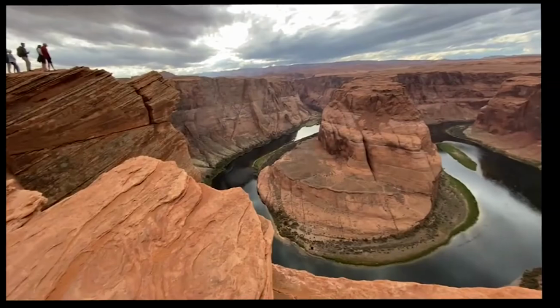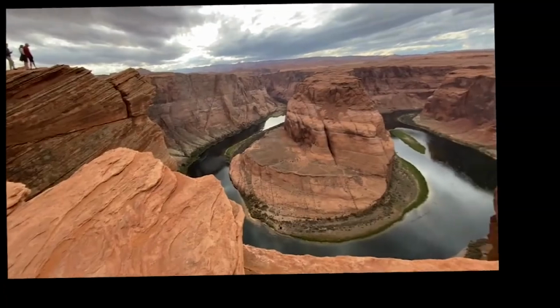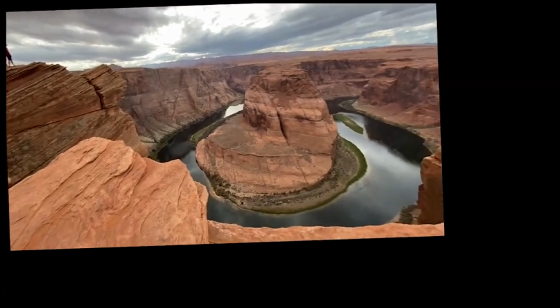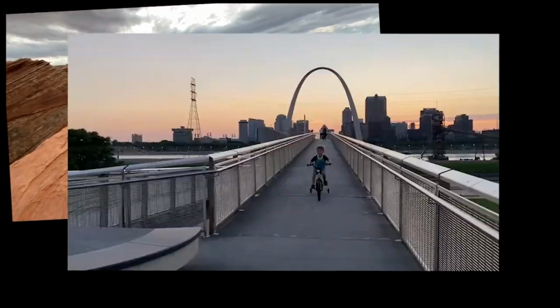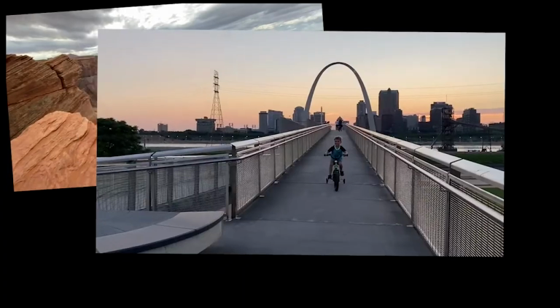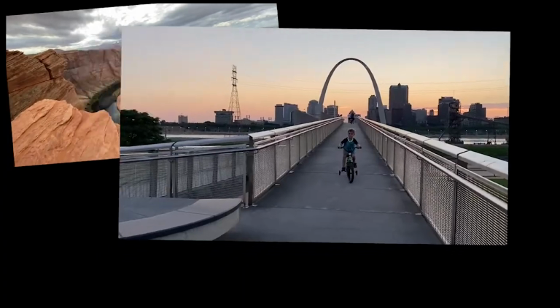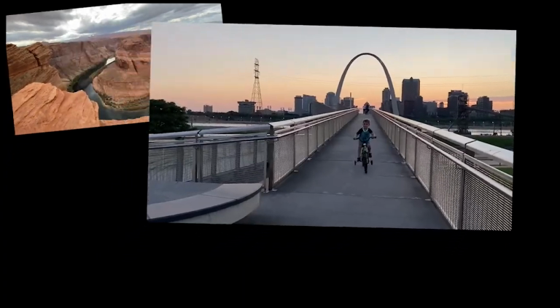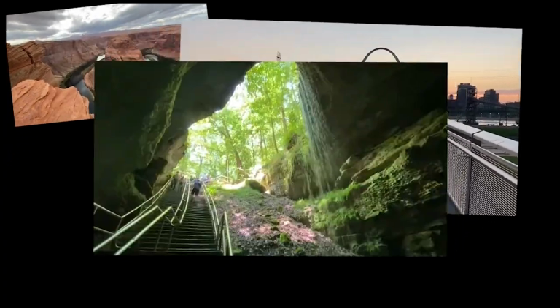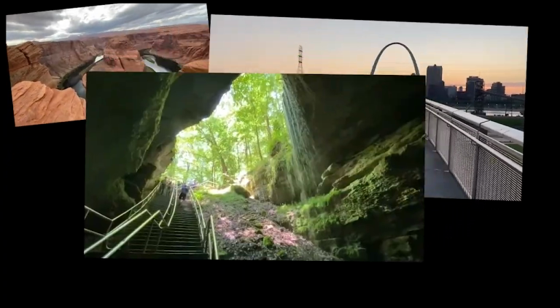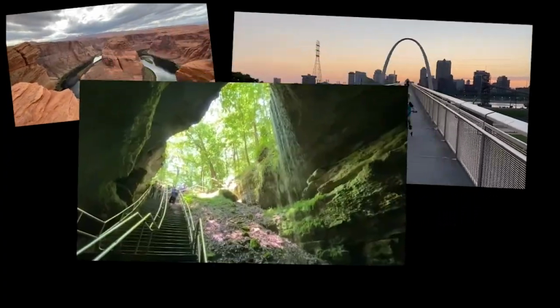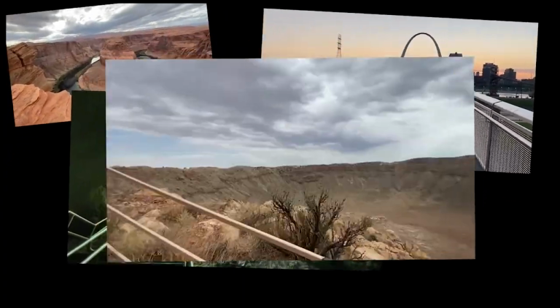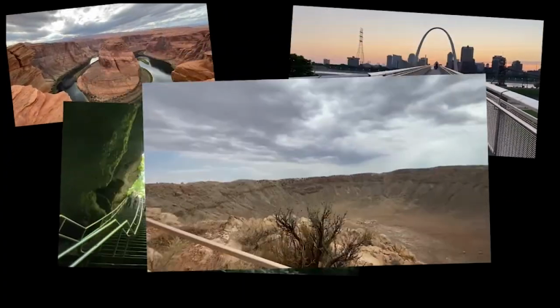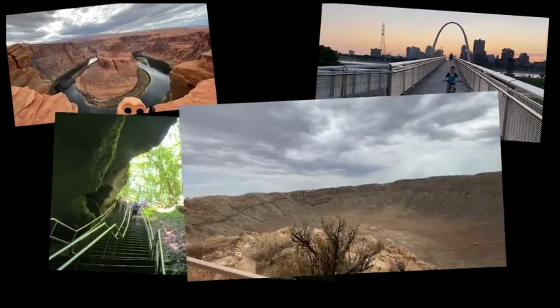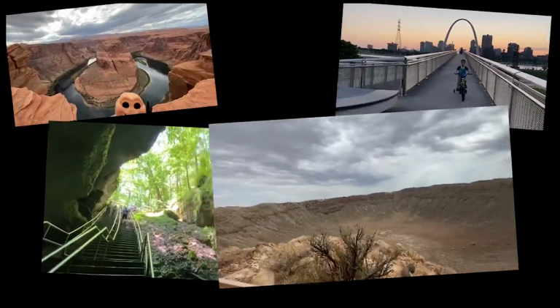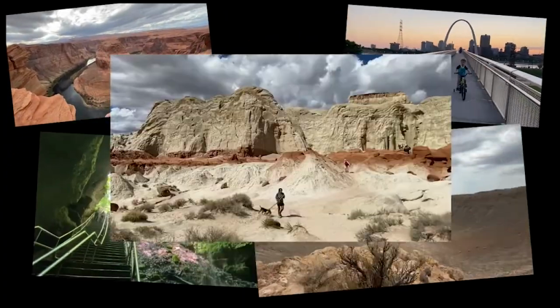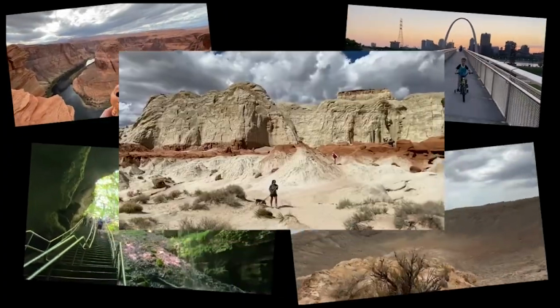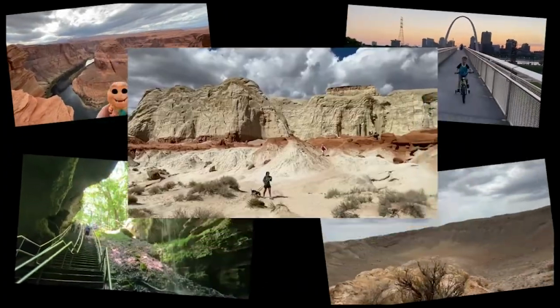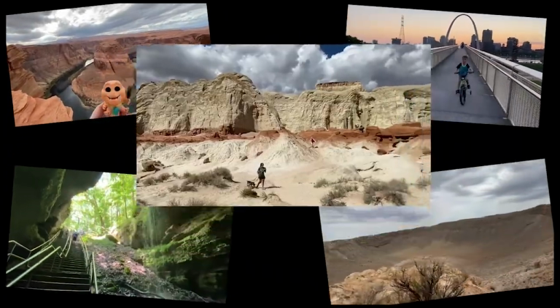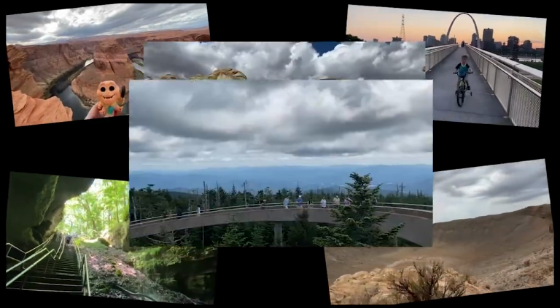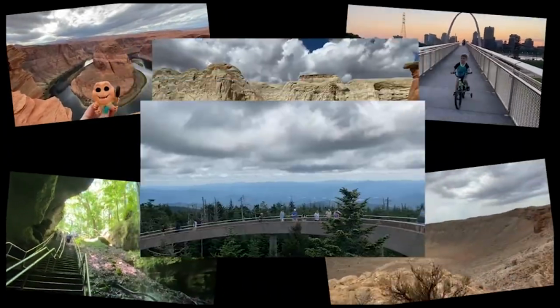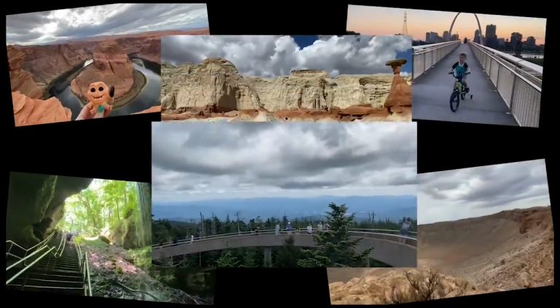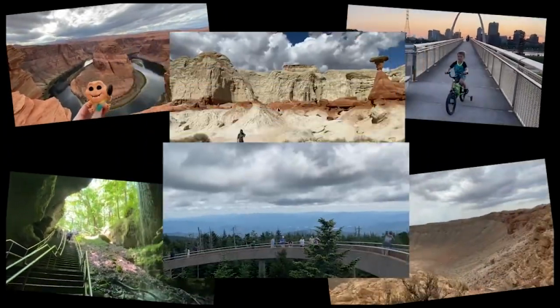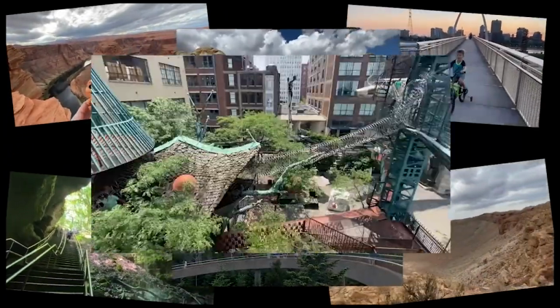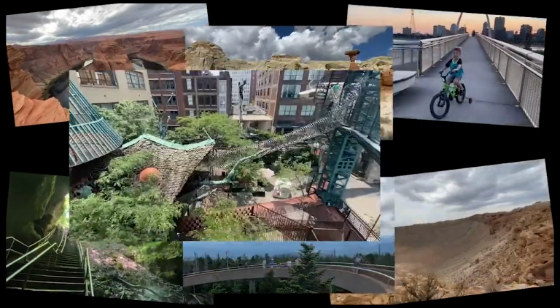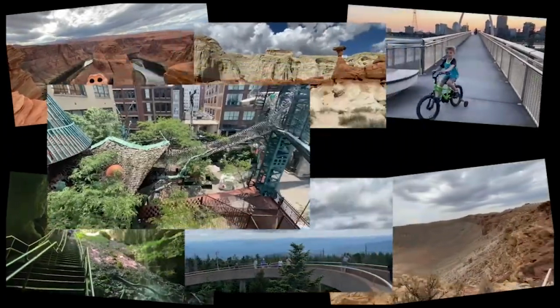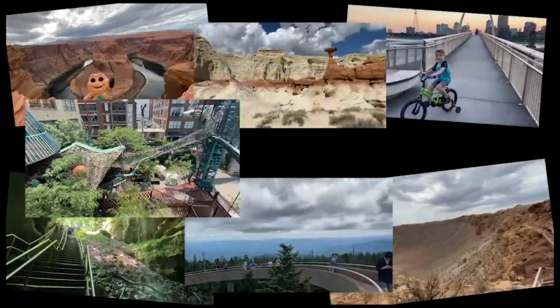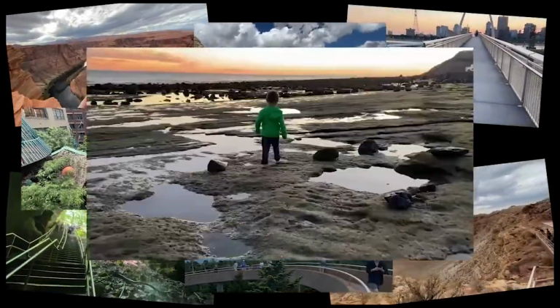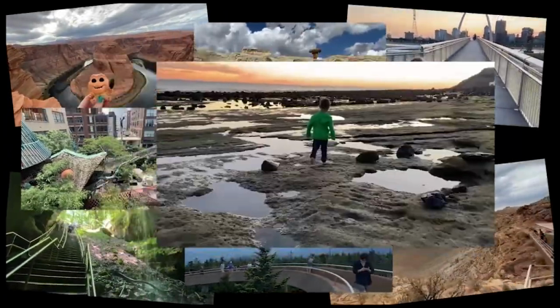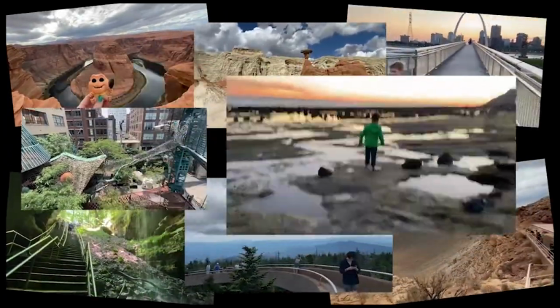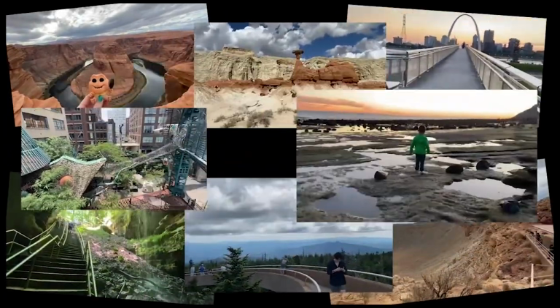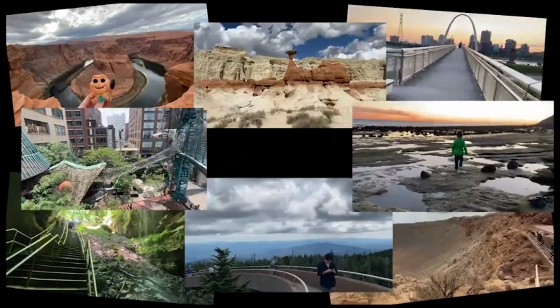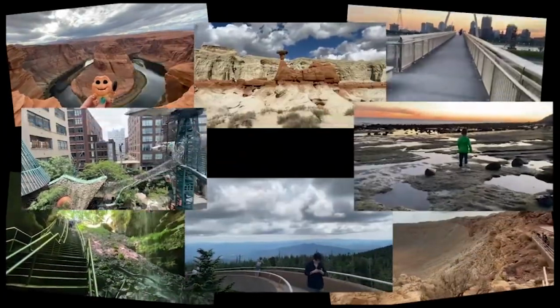Who needs a vacation when there's so much to explore? Keep adventuring, and the science is going to get you.